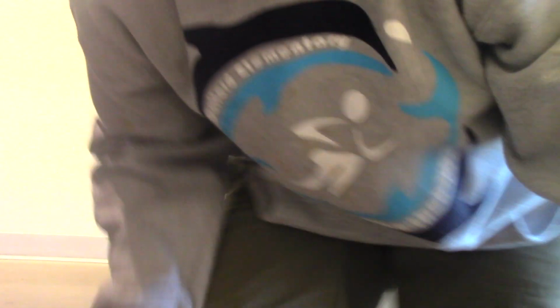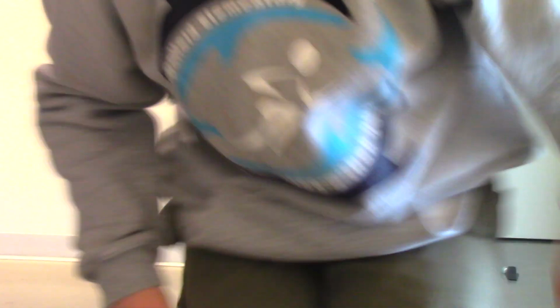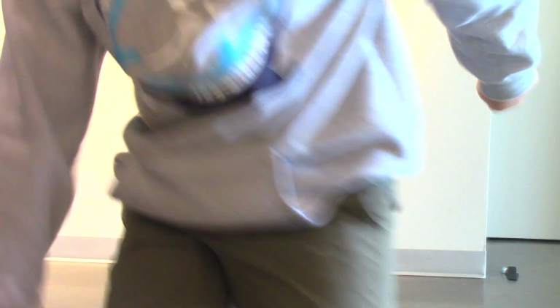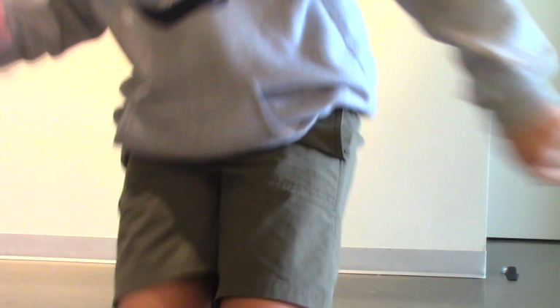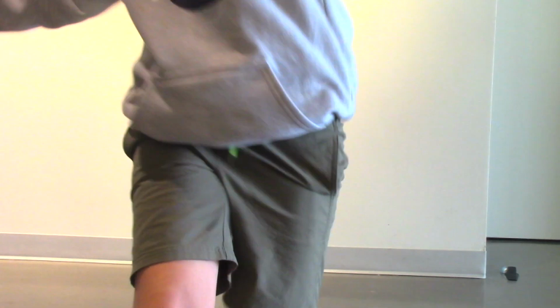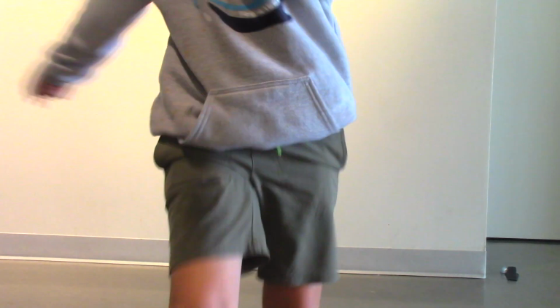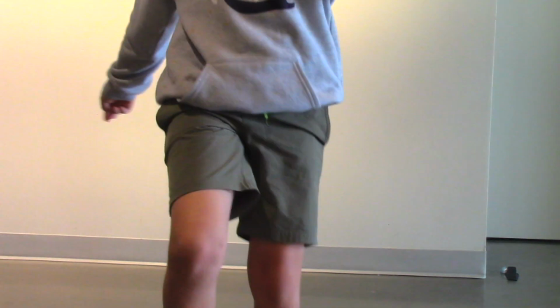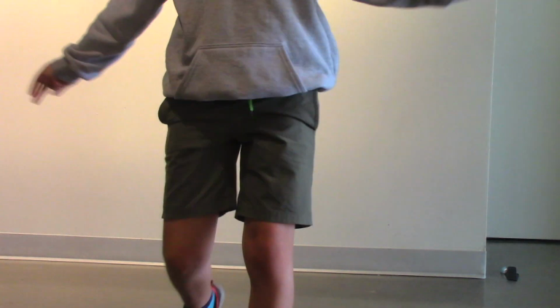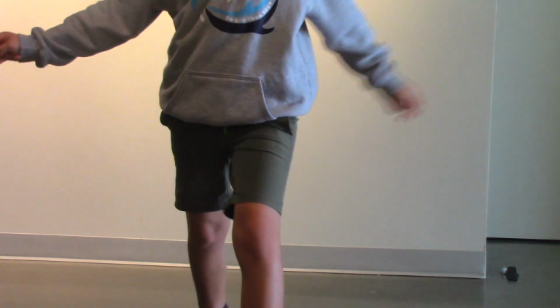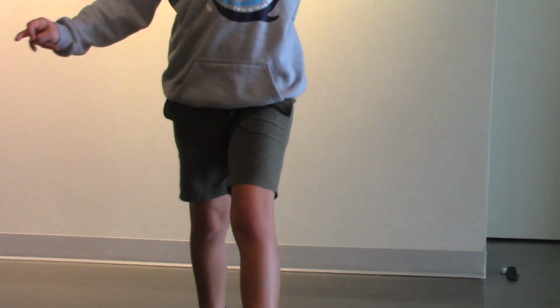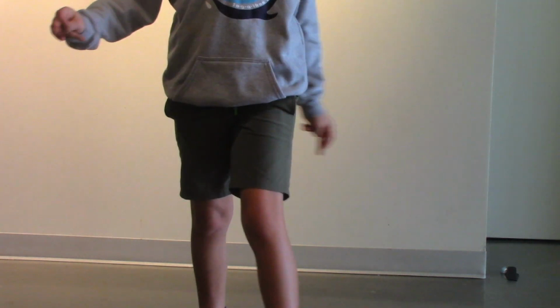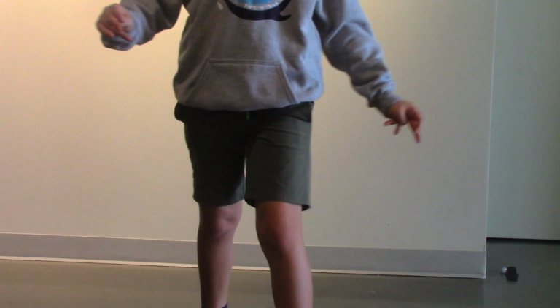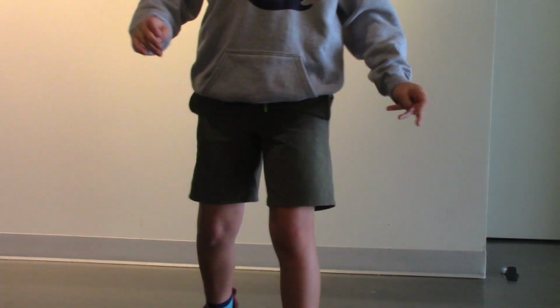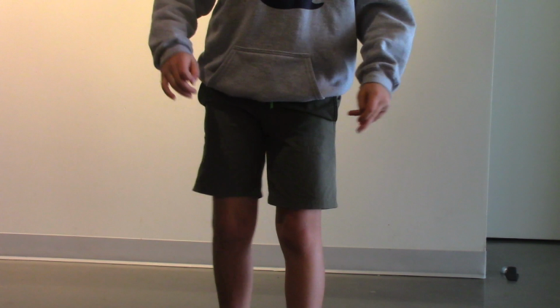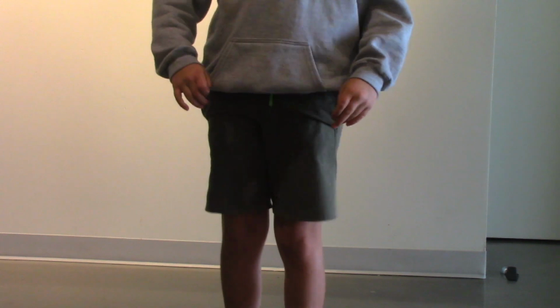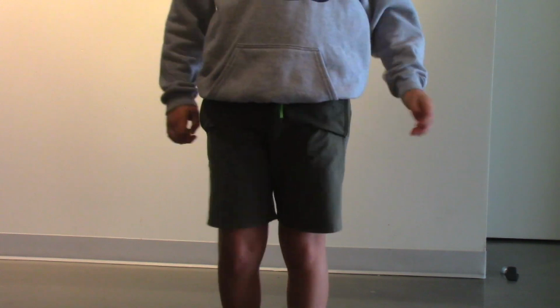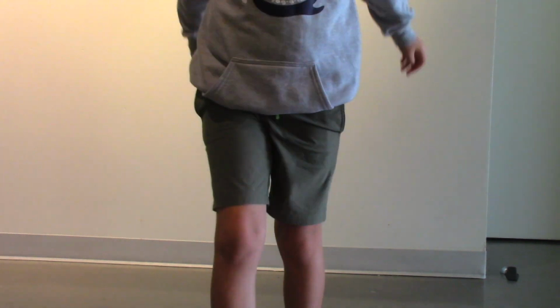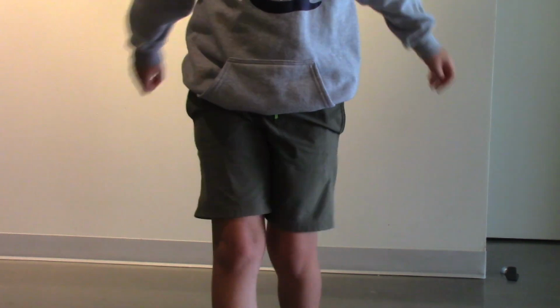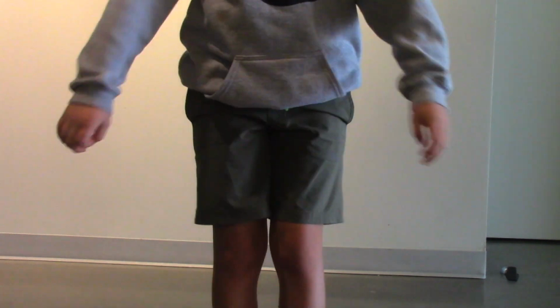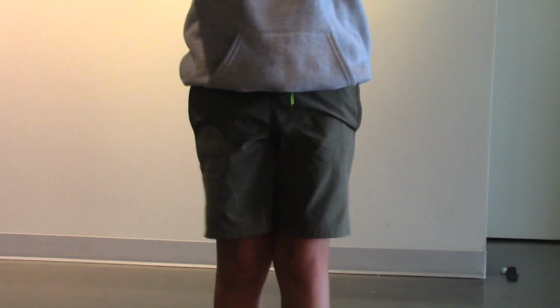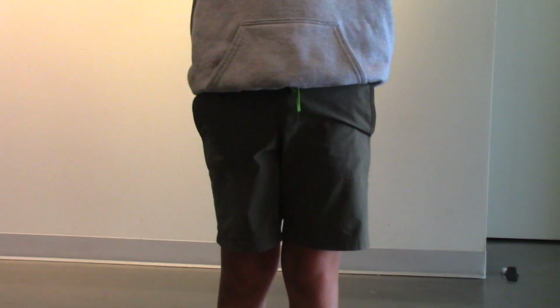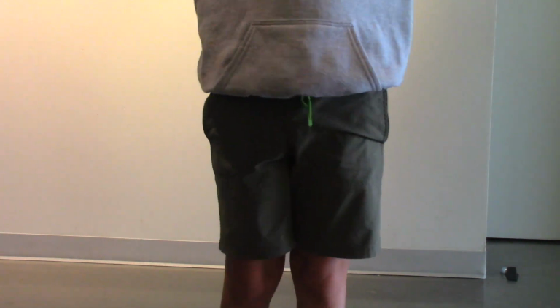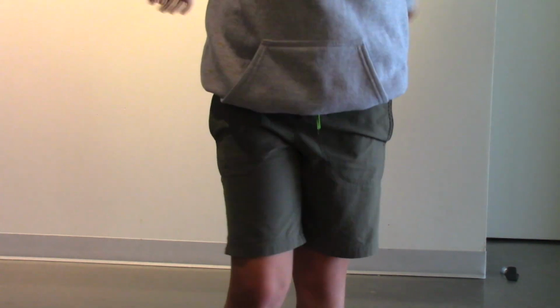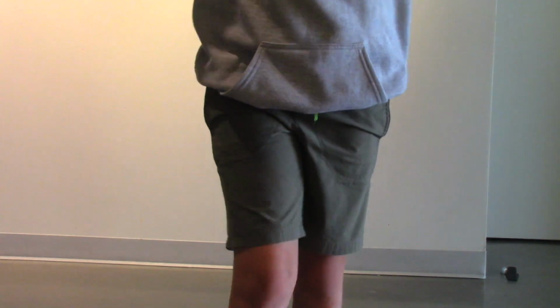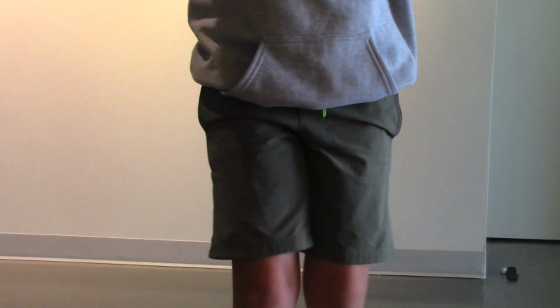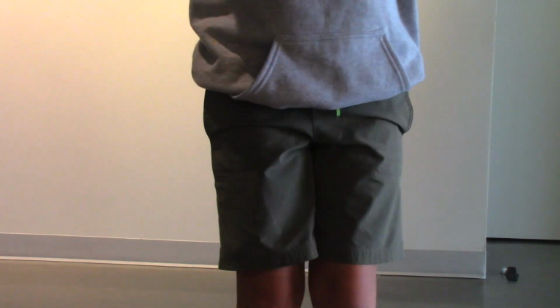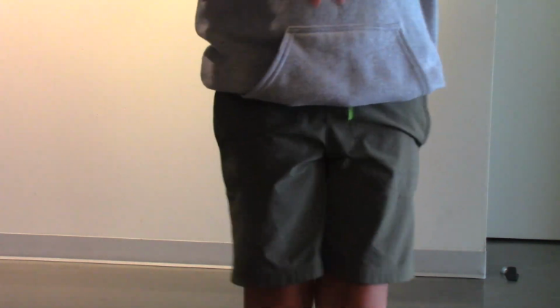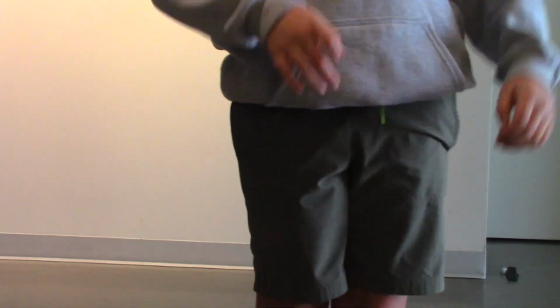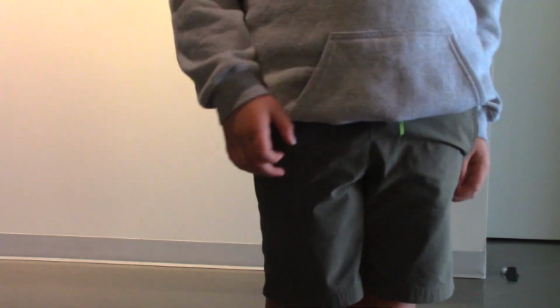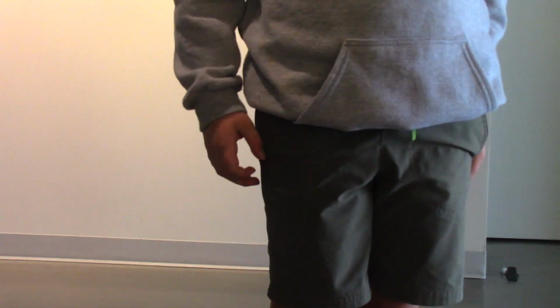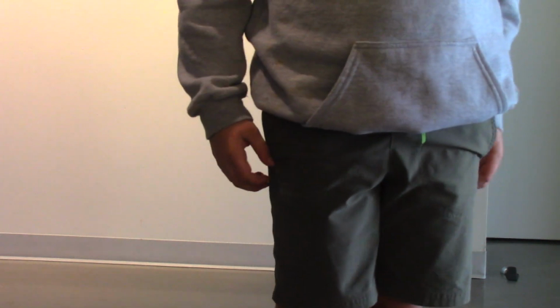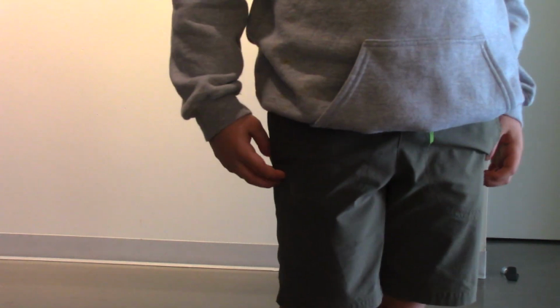To start off, you want an aggressive push.